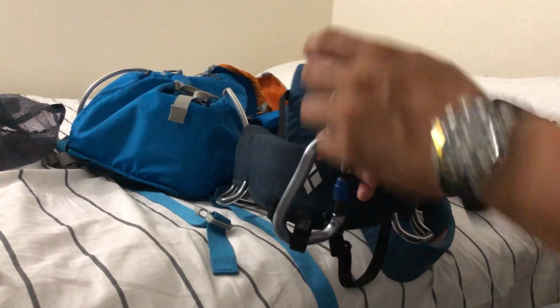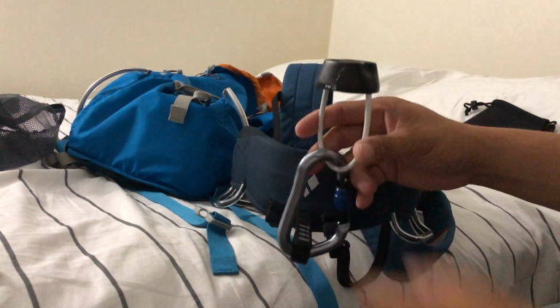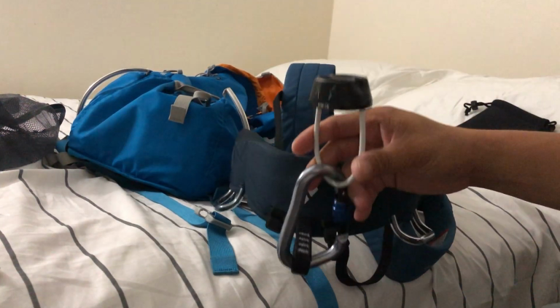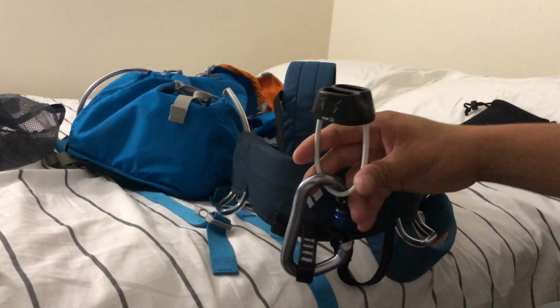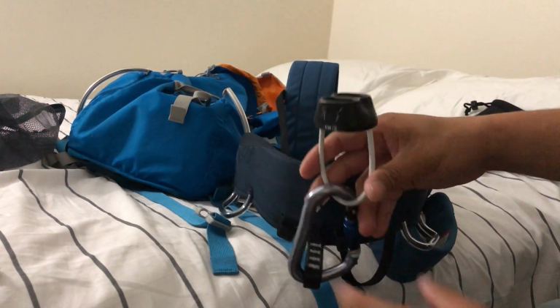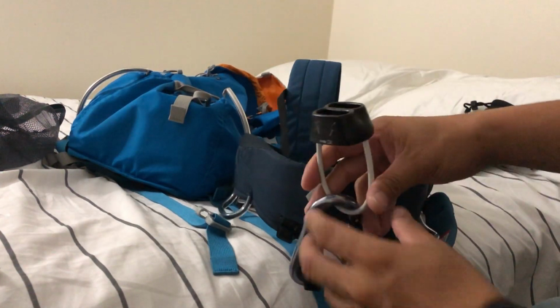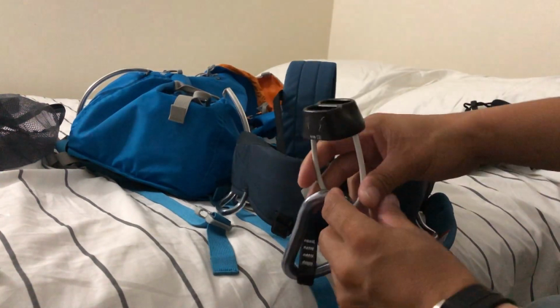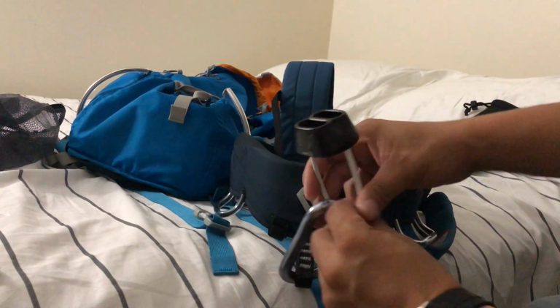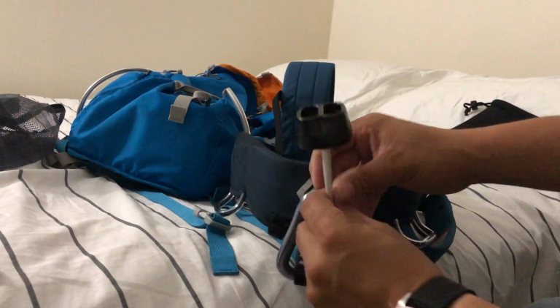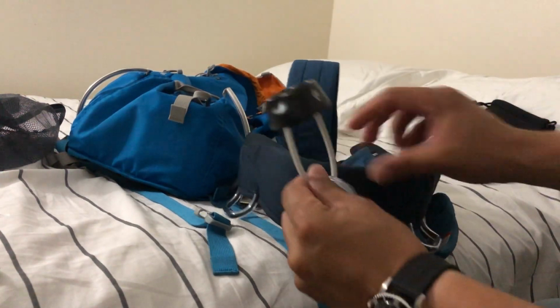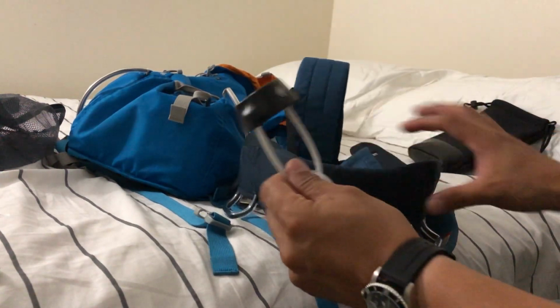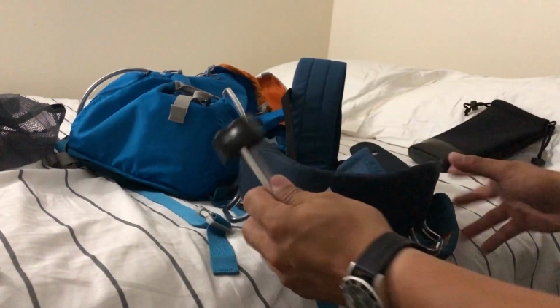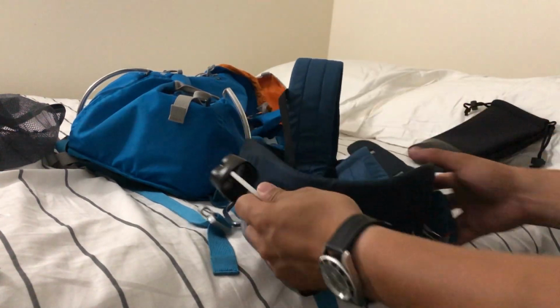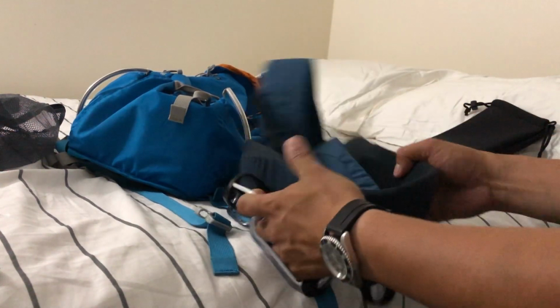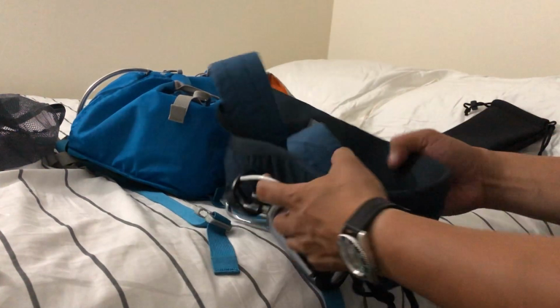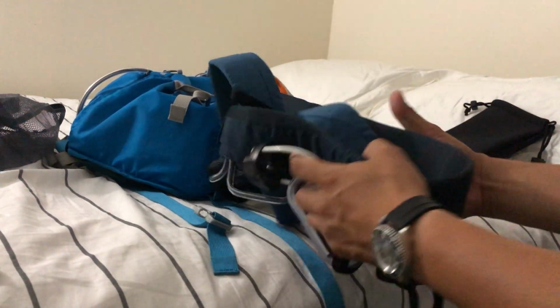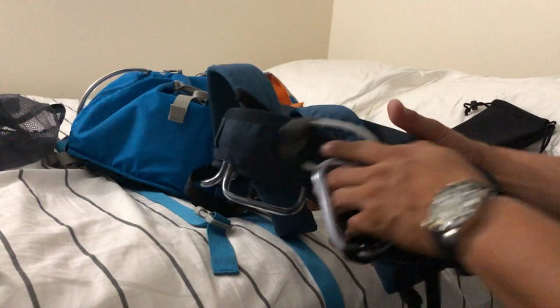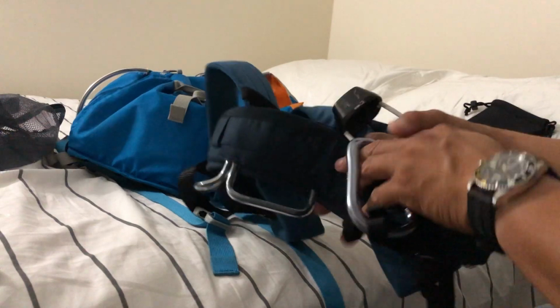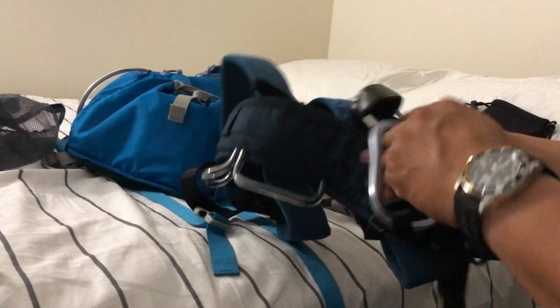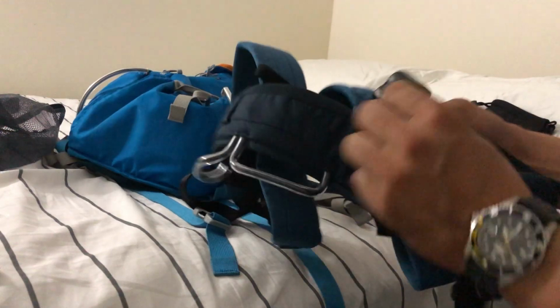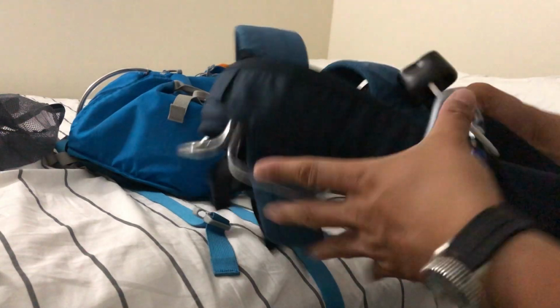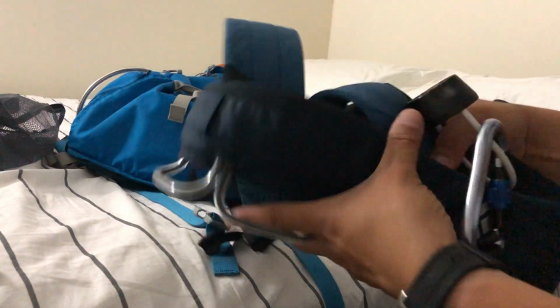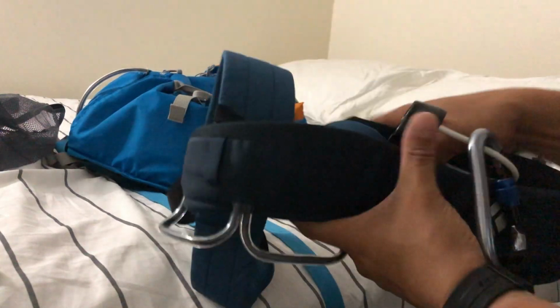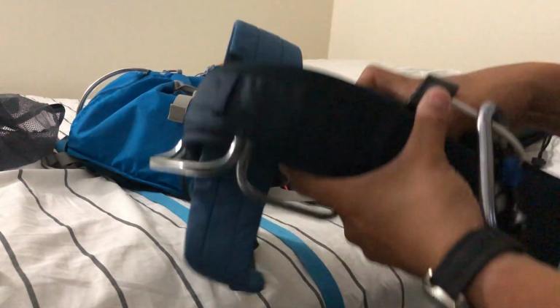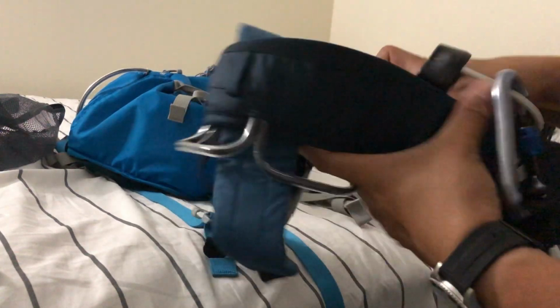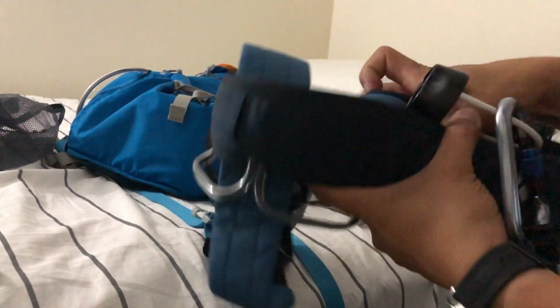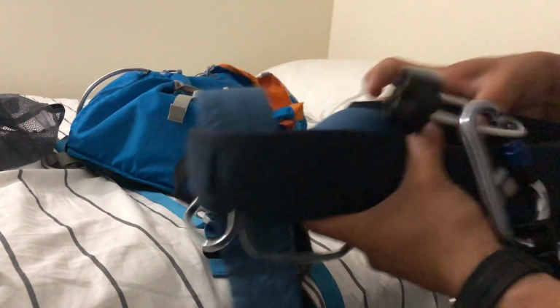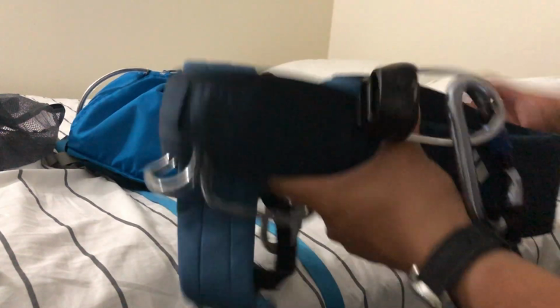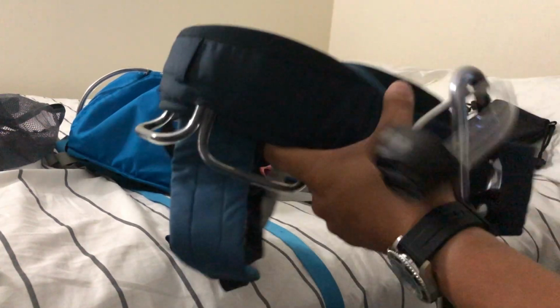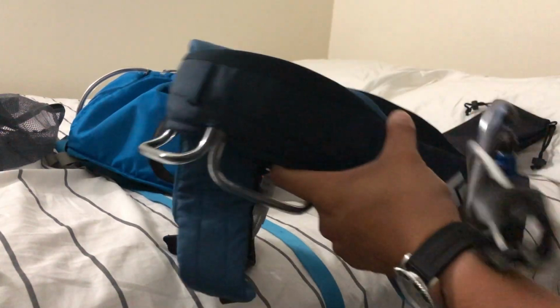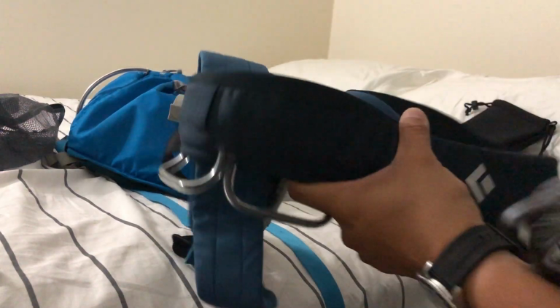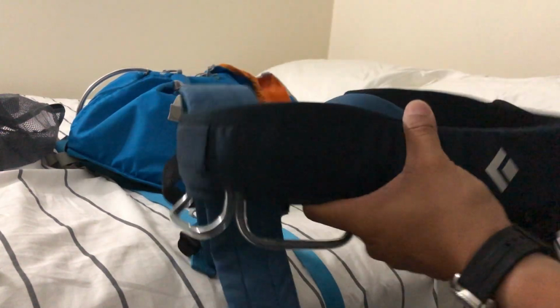Alright guys, that's it for today. Peace out.